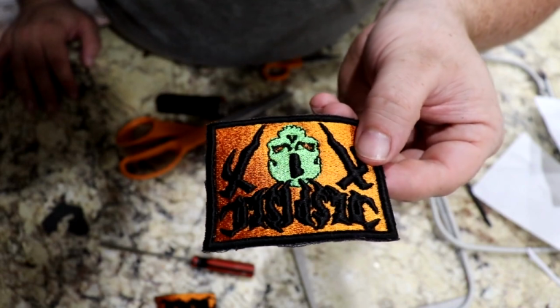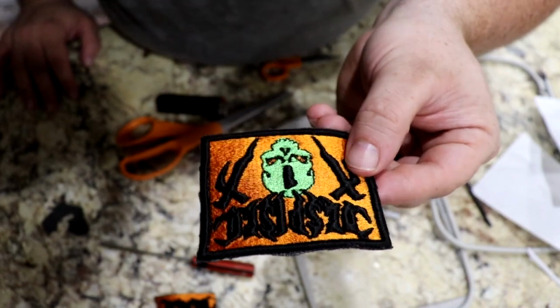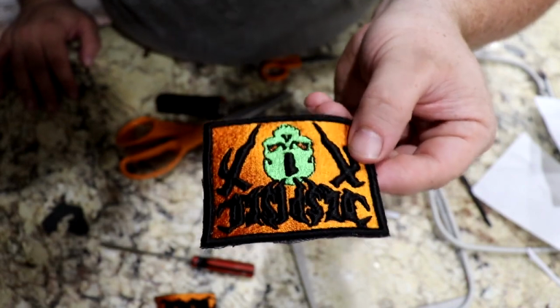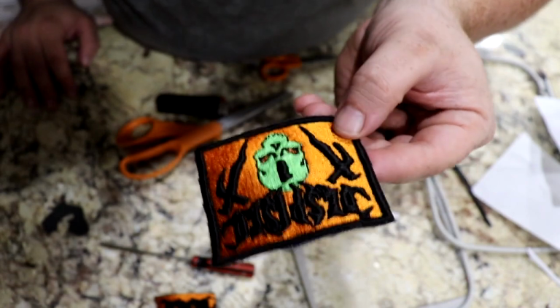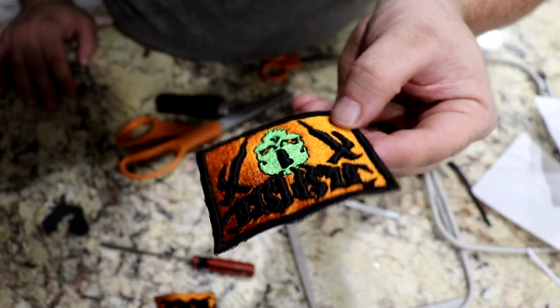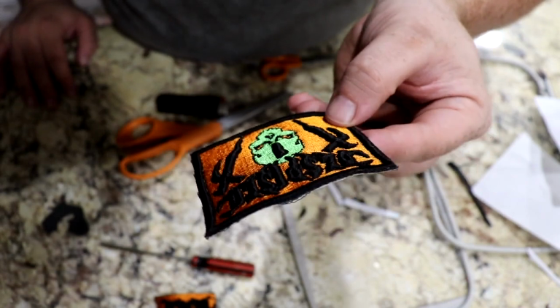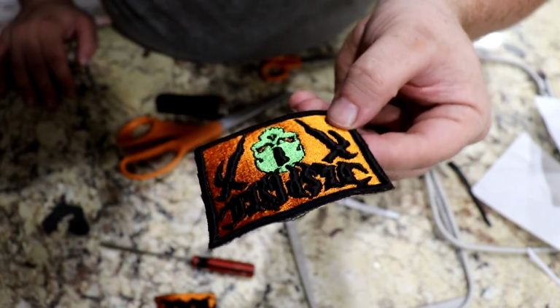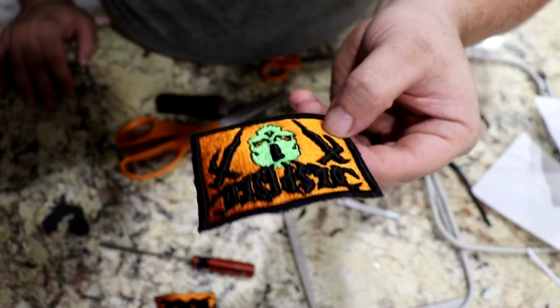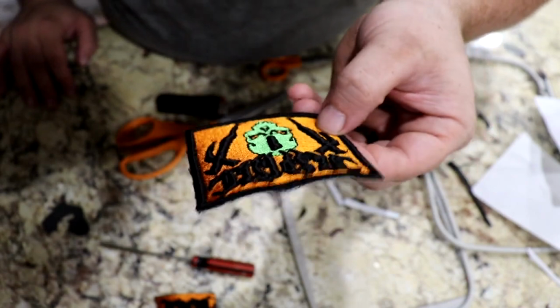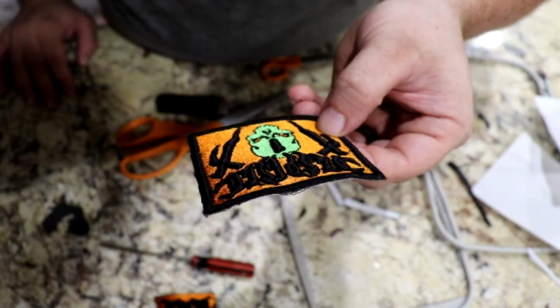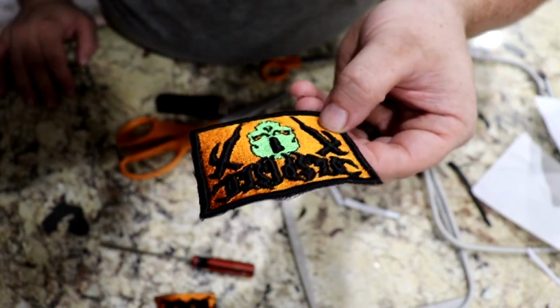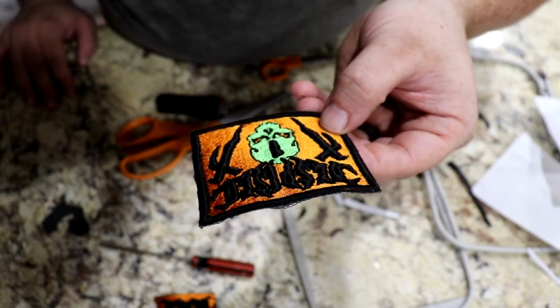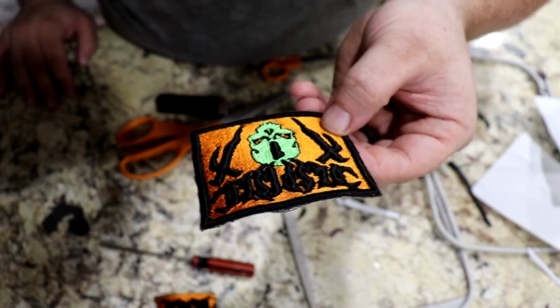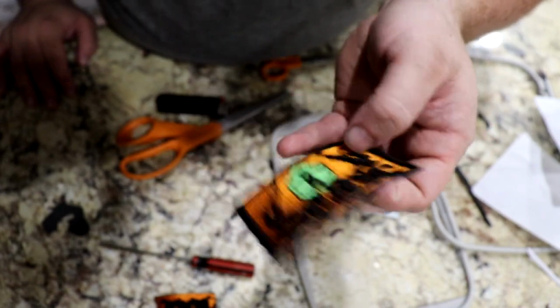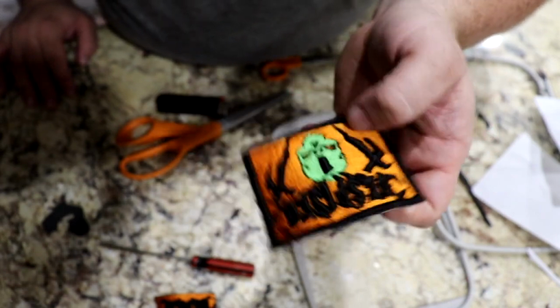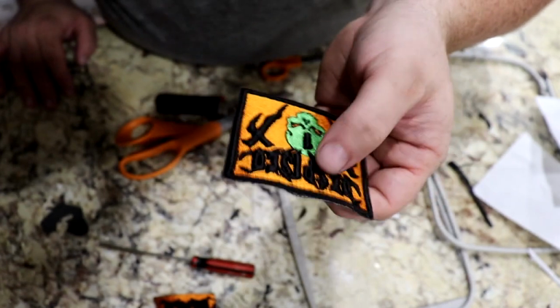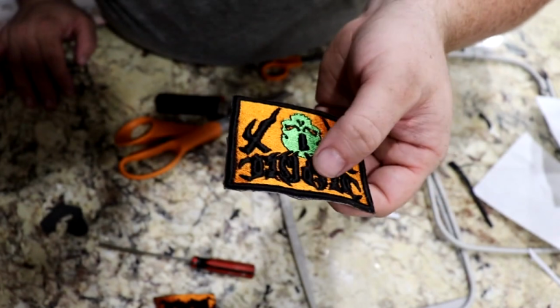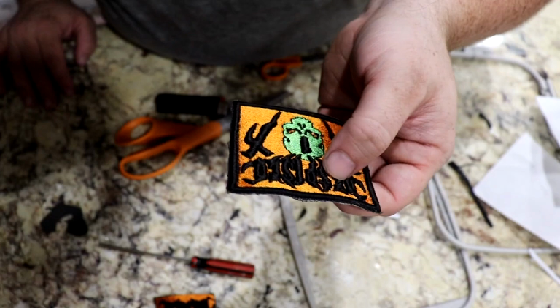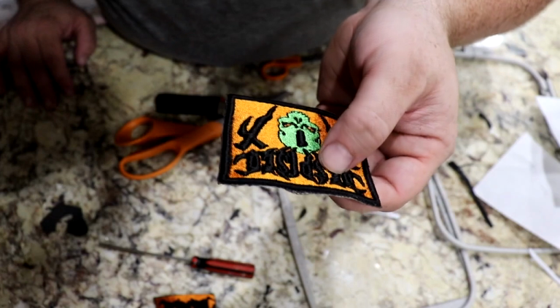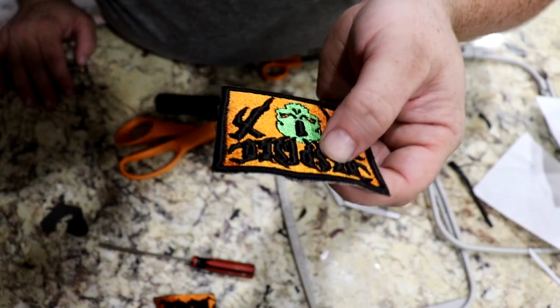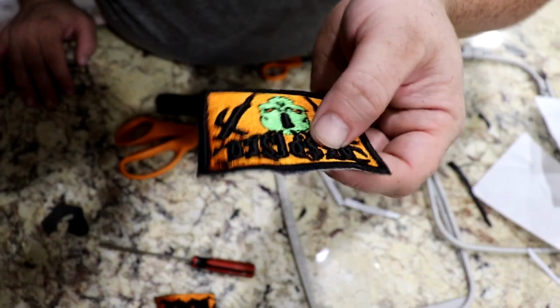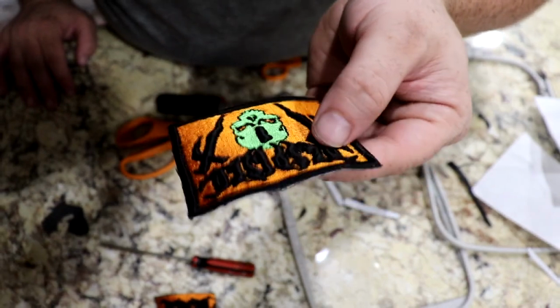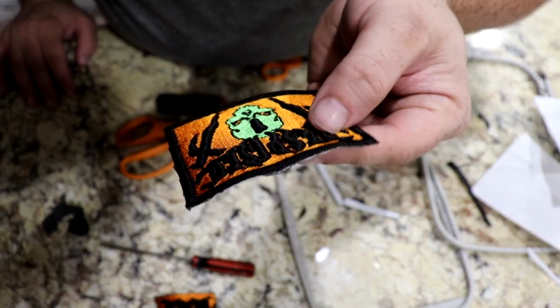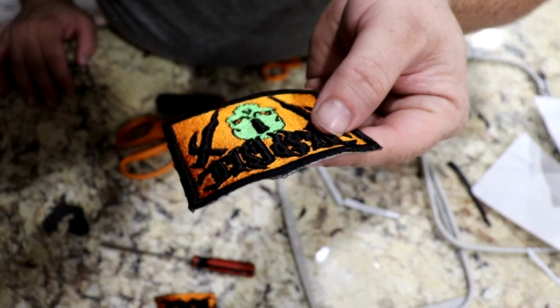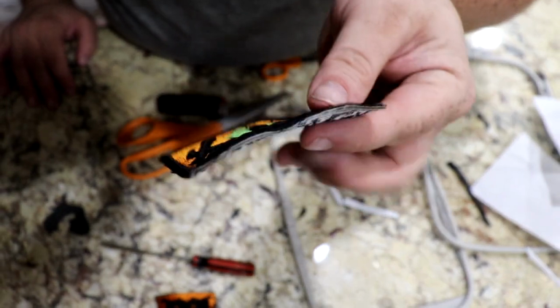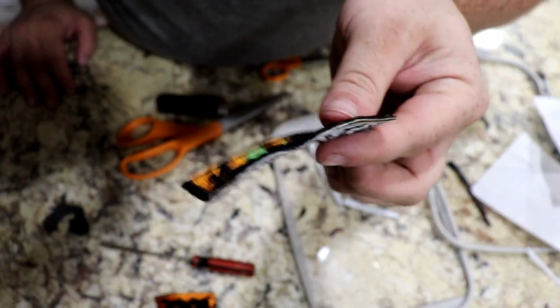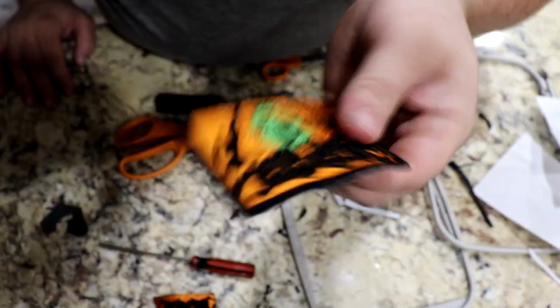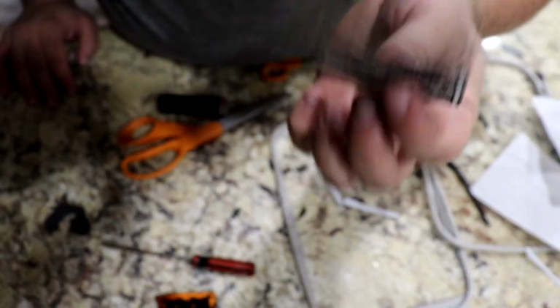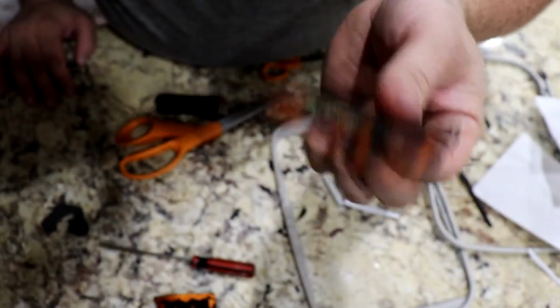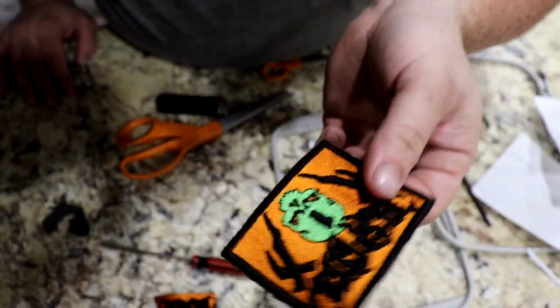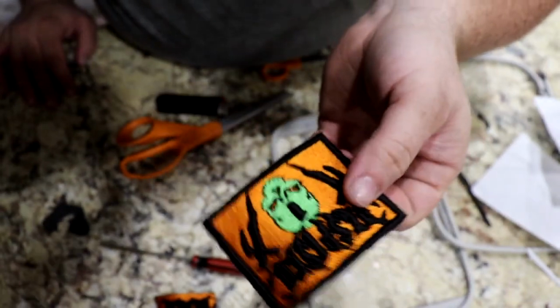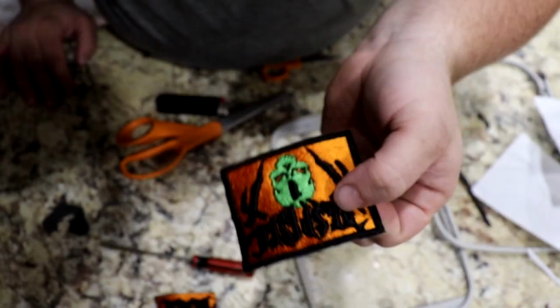It's gonna be interesting heat pressing this. I'm not sure how well it's gonna do because of the foam, but there's only one way to find out guys.